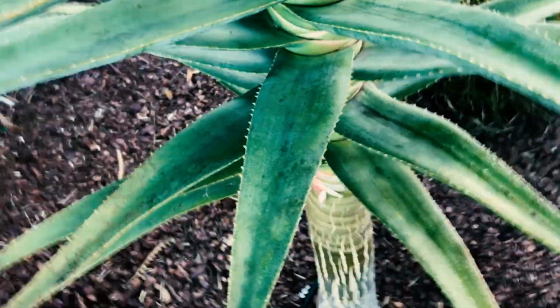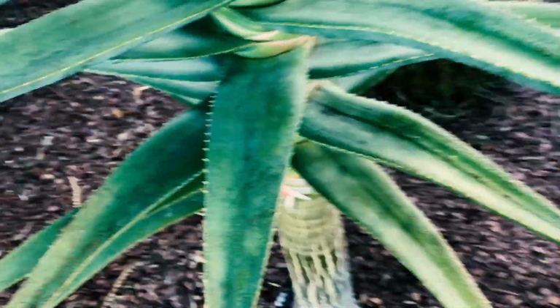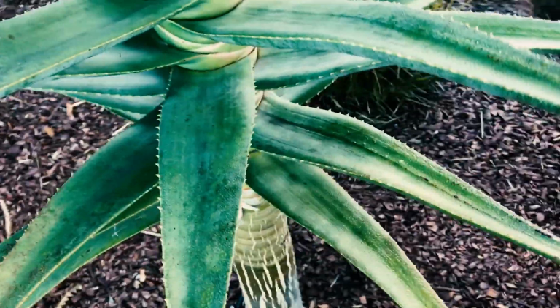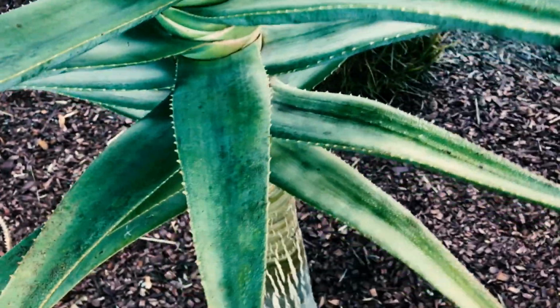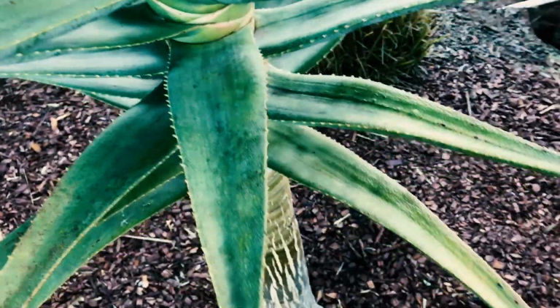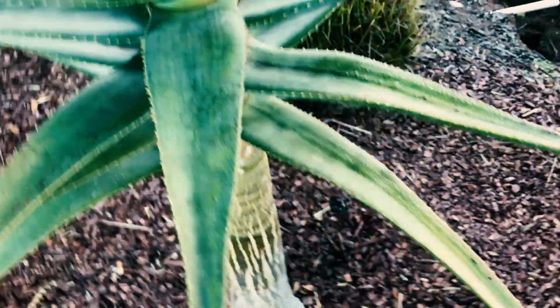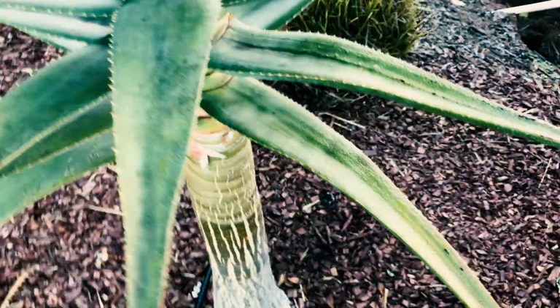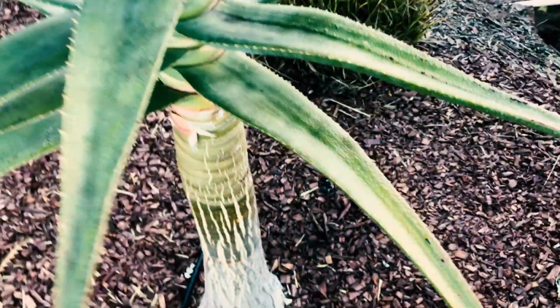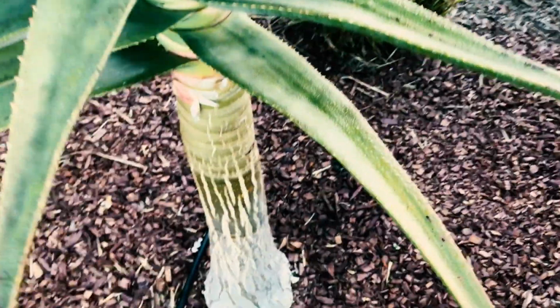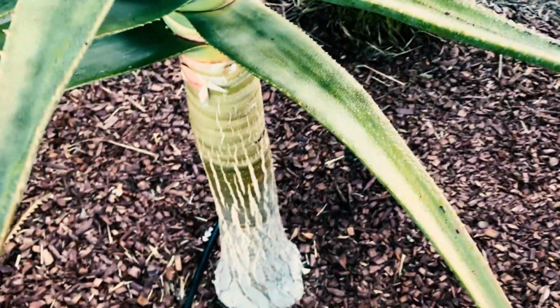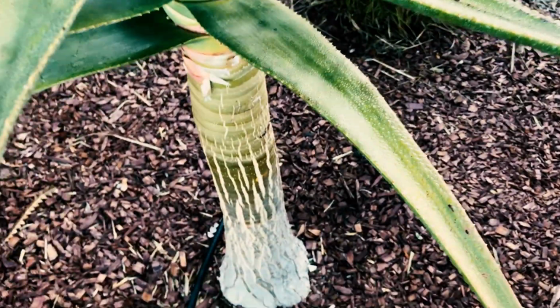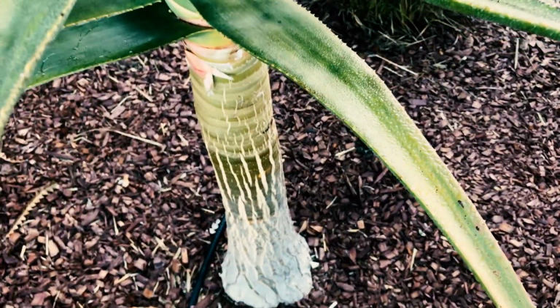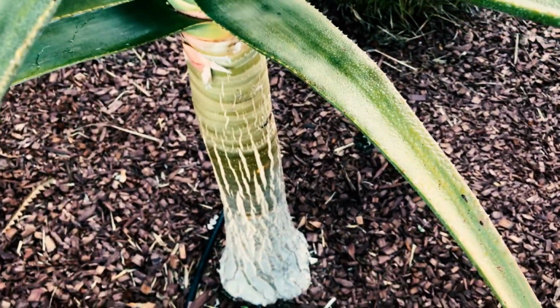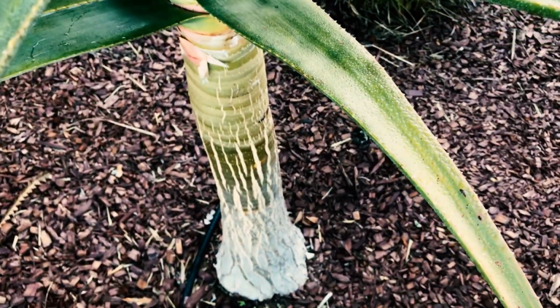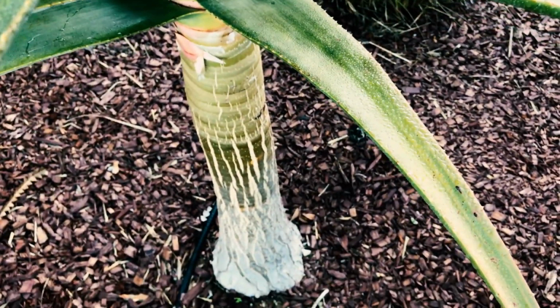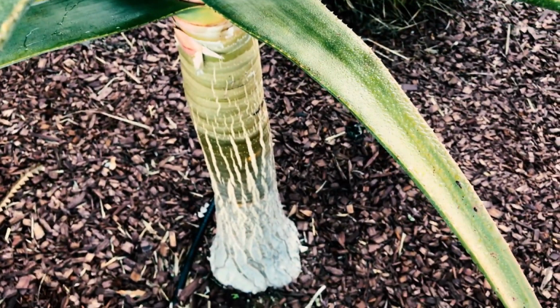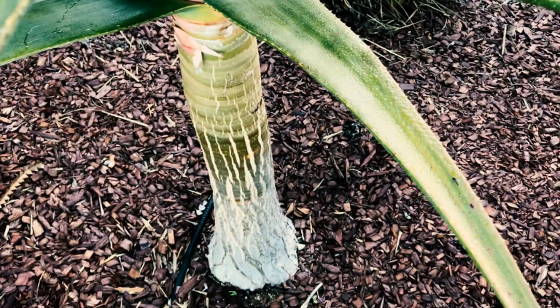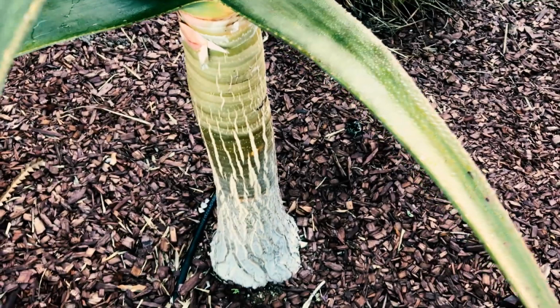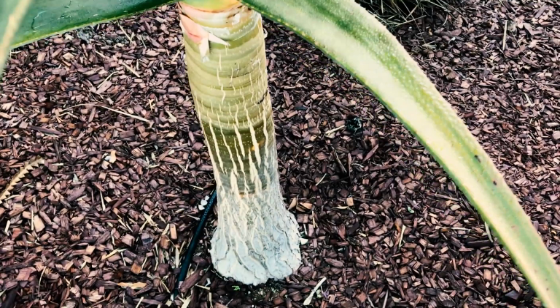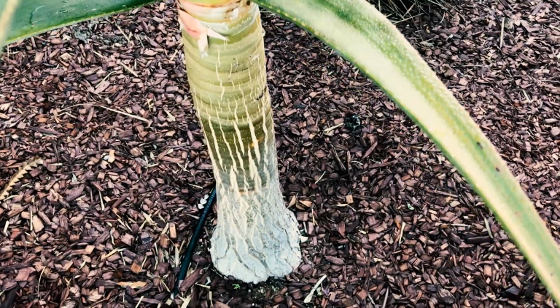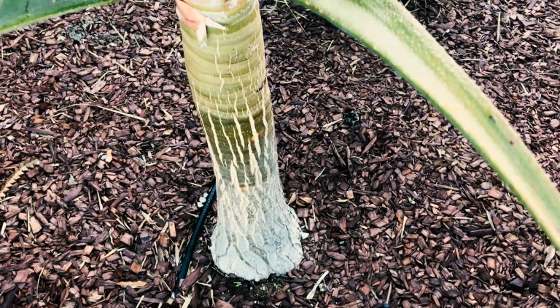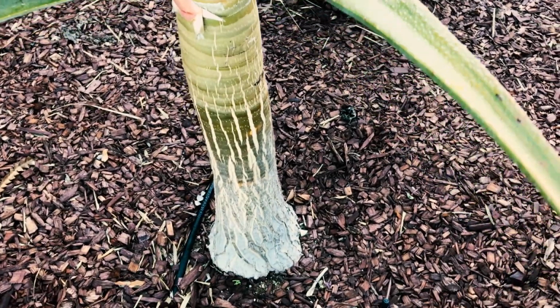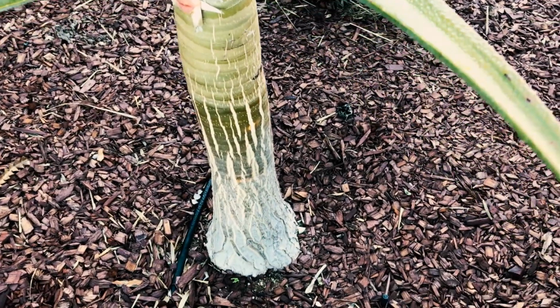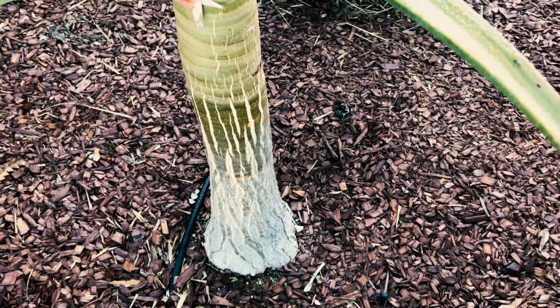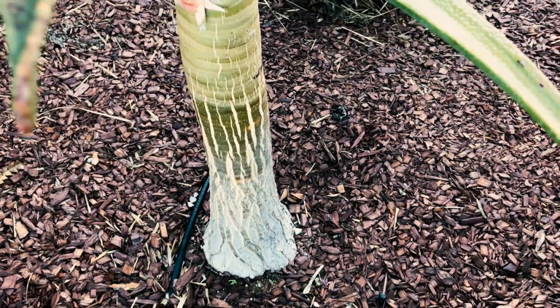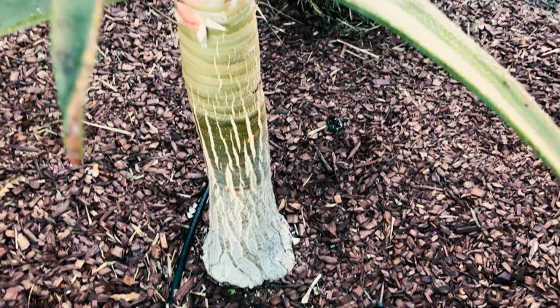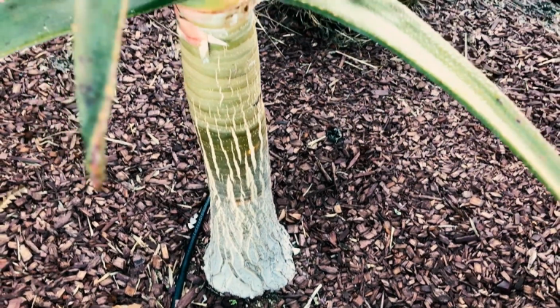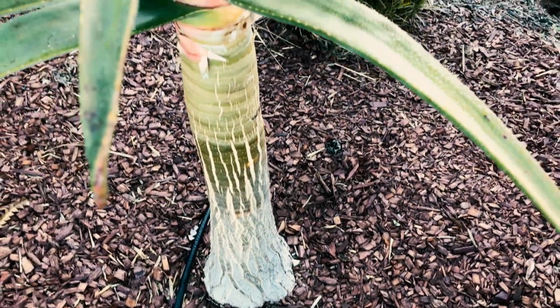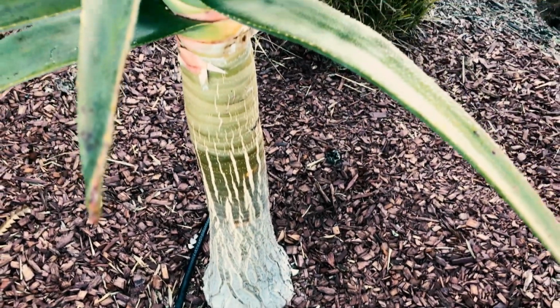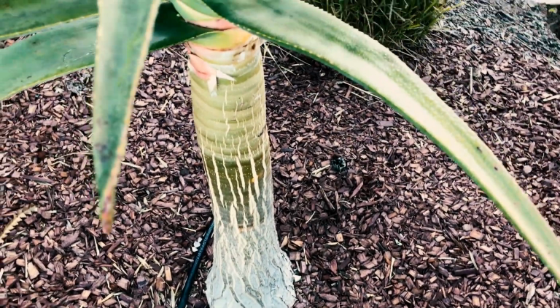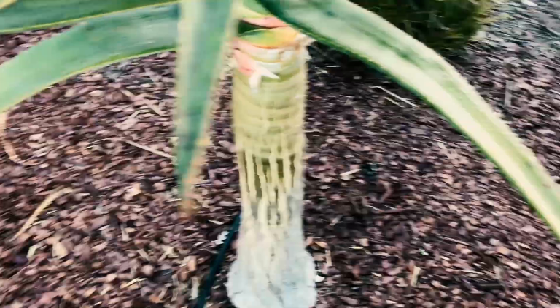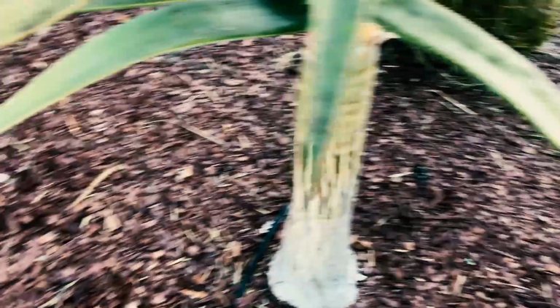You can see it's really tall — it's one of the fastest tree aloes. You can see the beautiful trunk that it develops rather quickly.